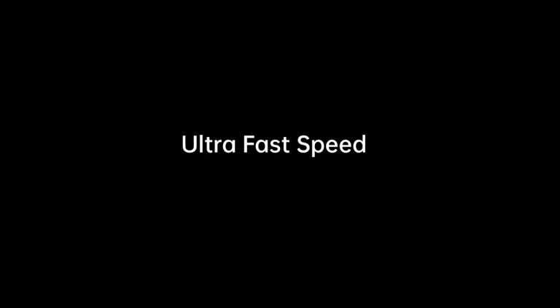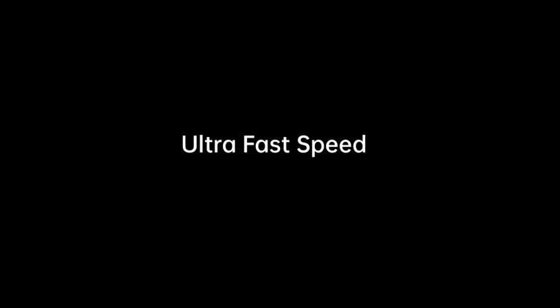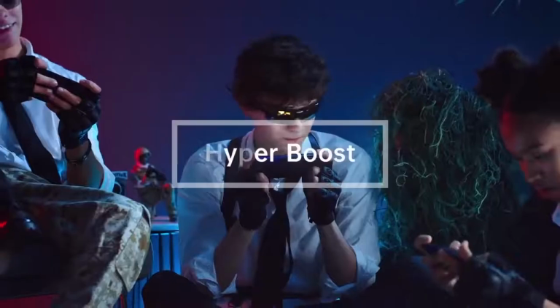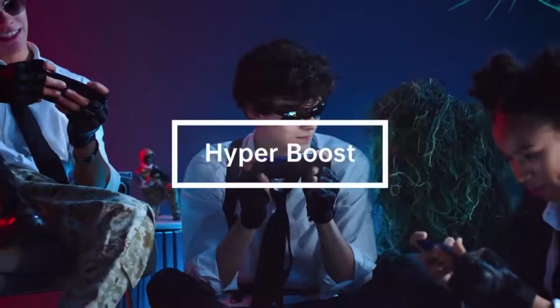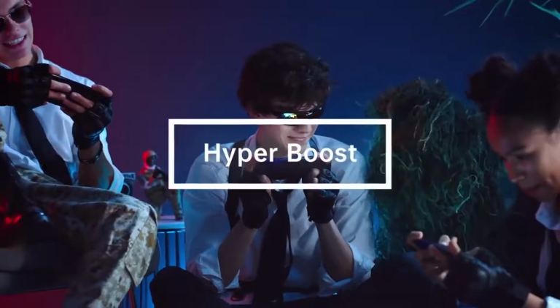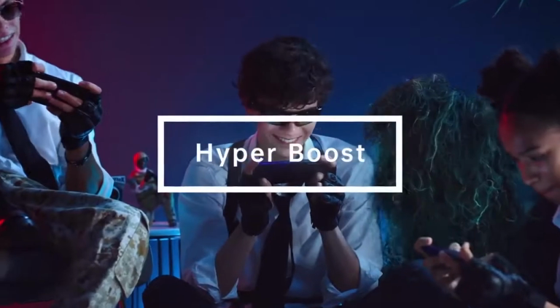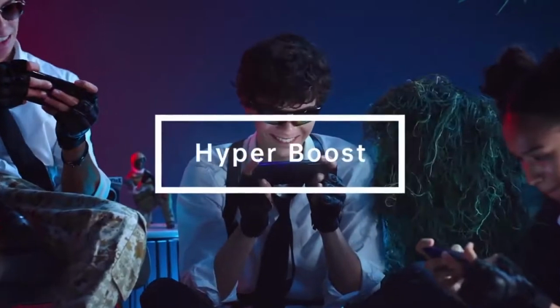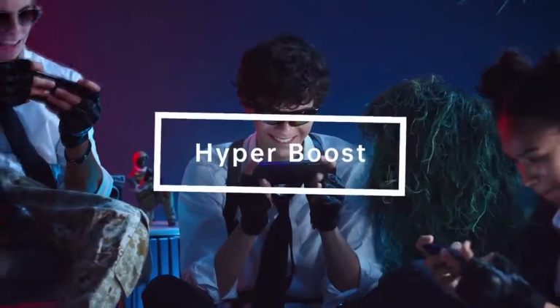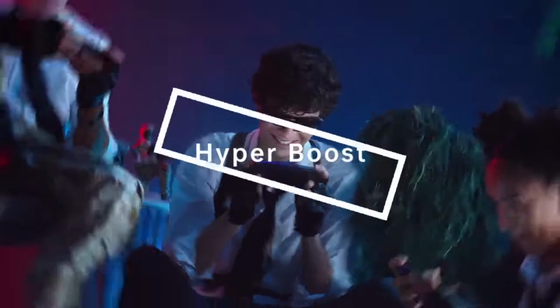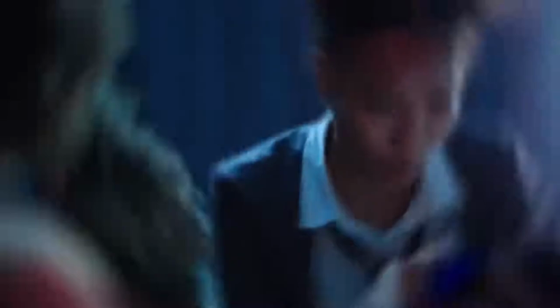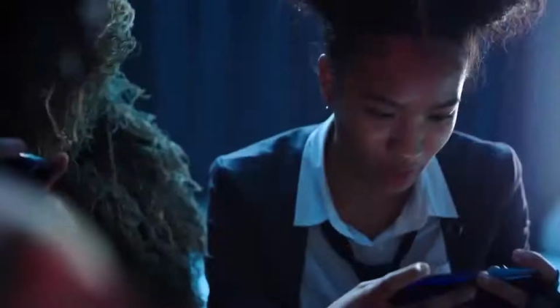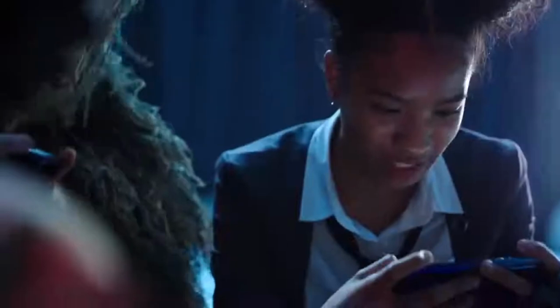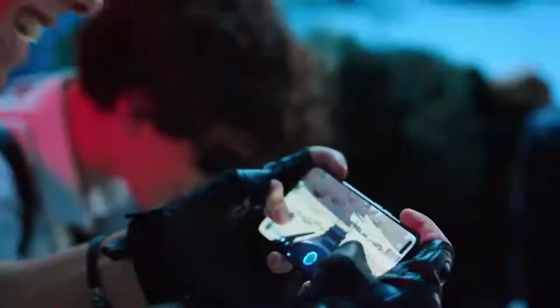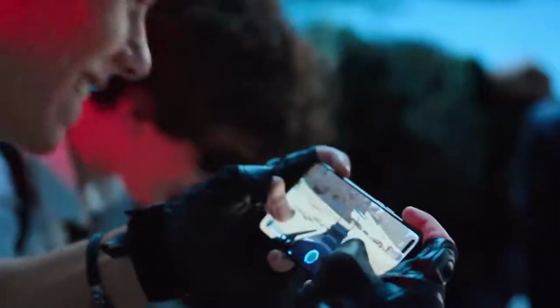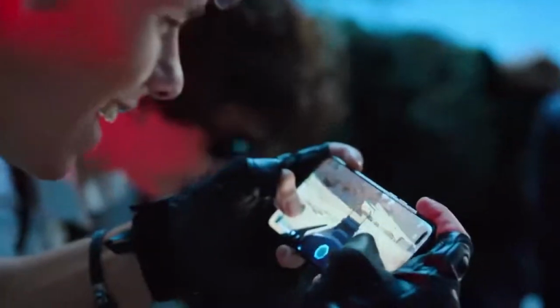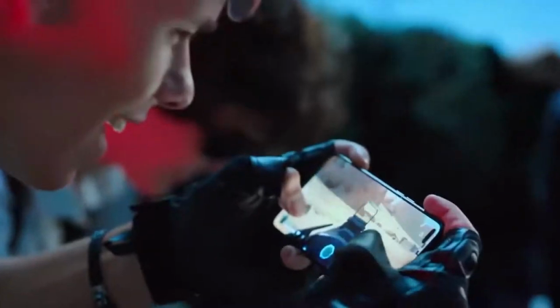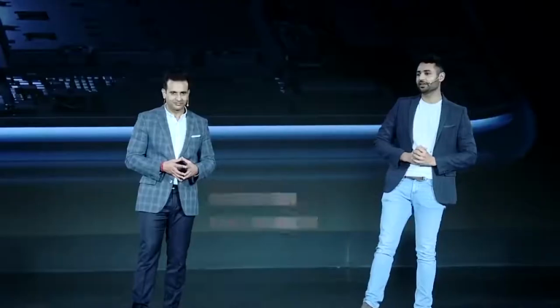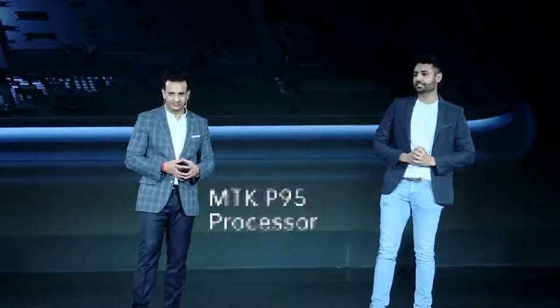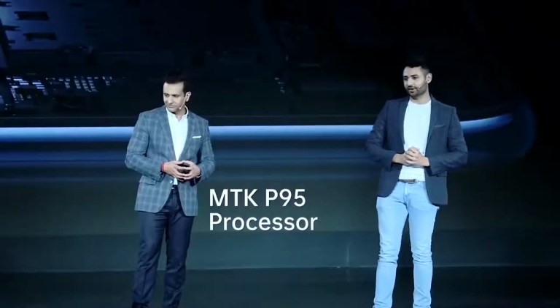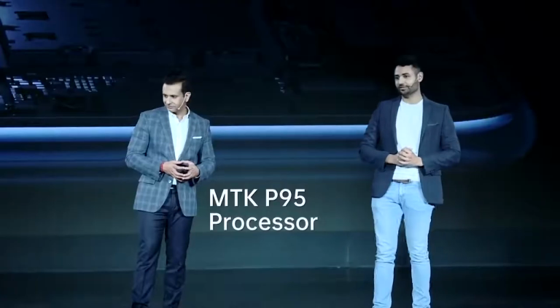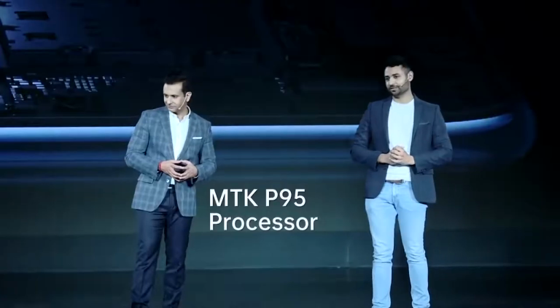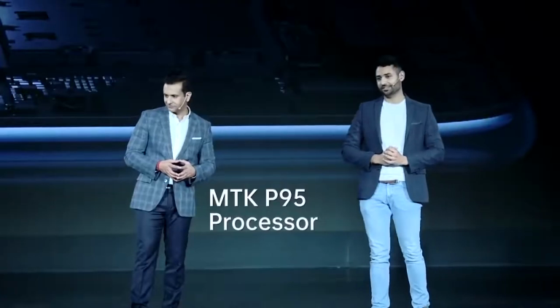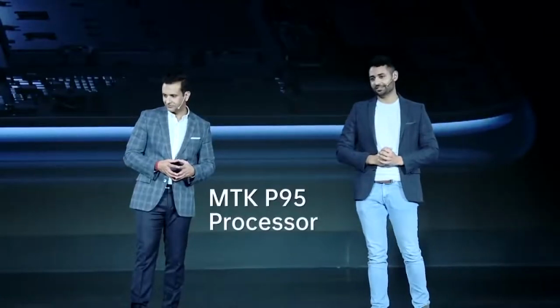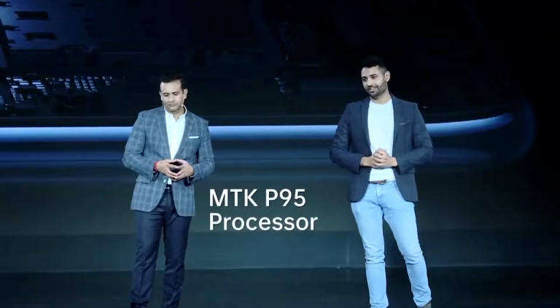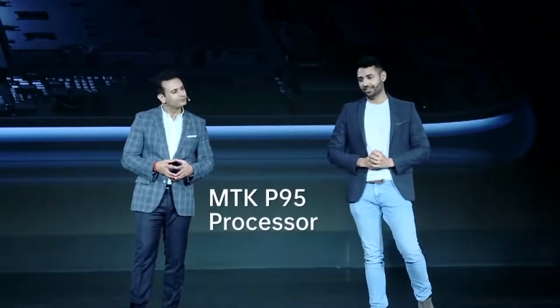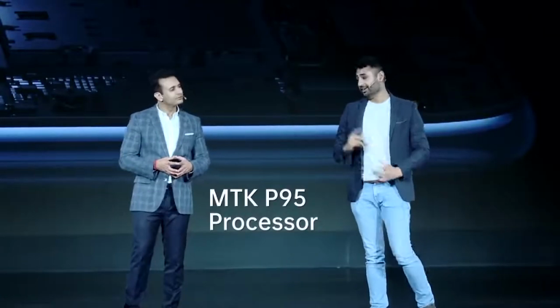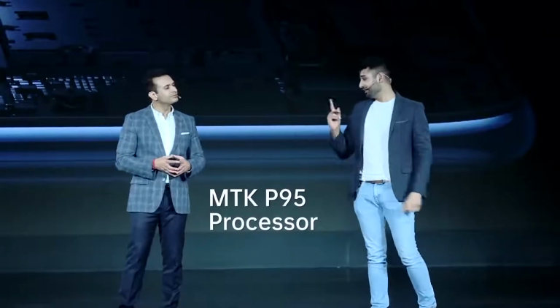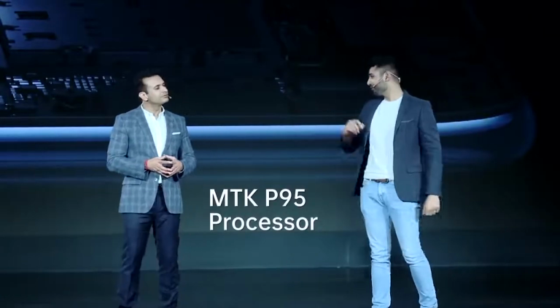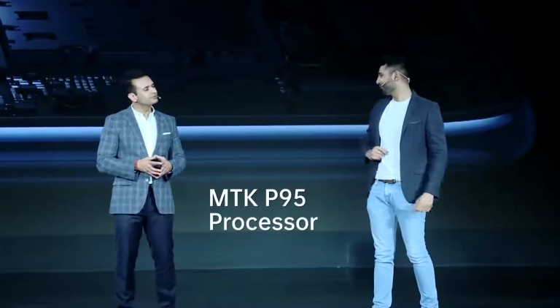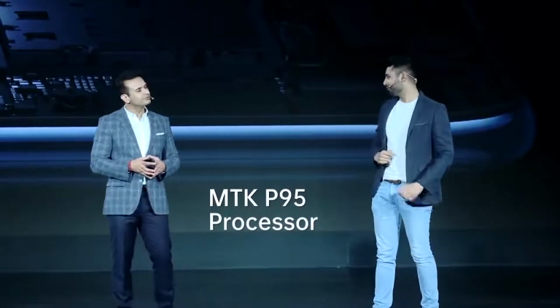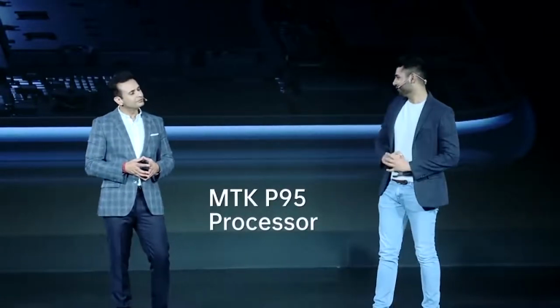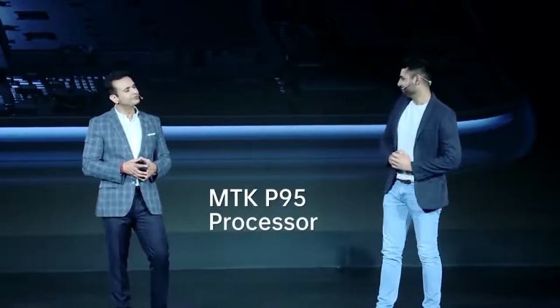The phone is powered by the Helio P95 chipset — that's a world first.